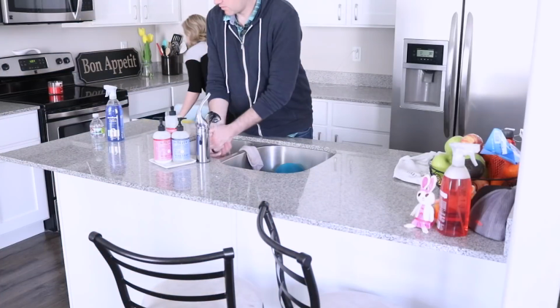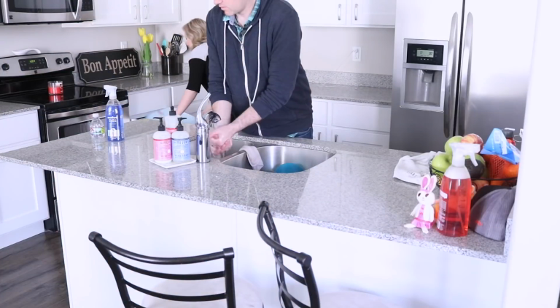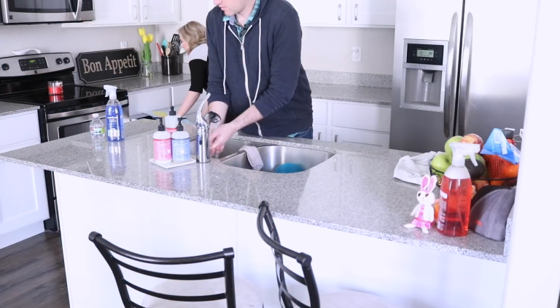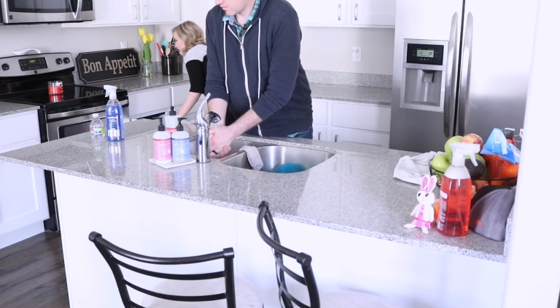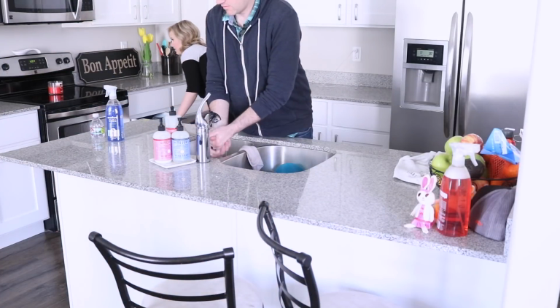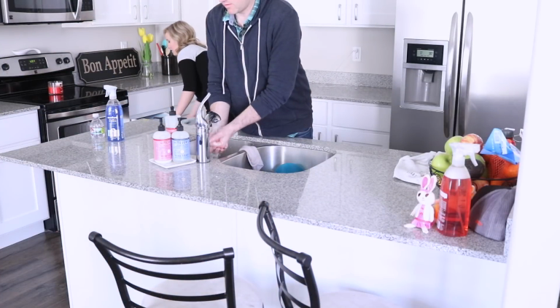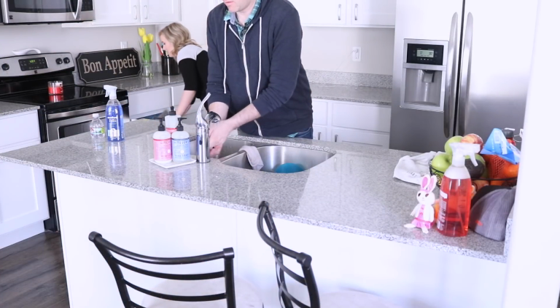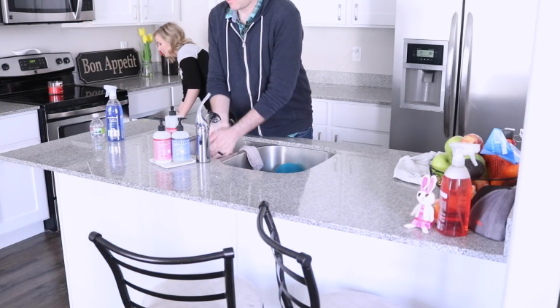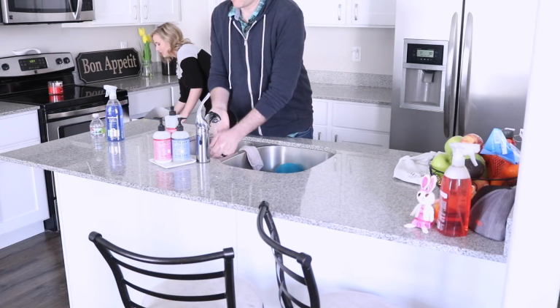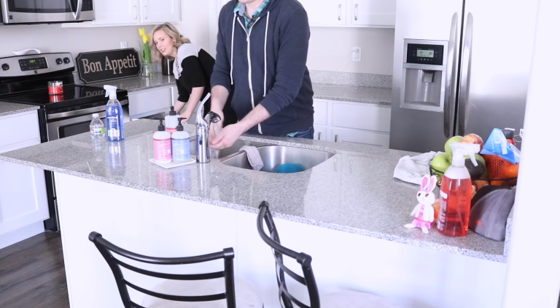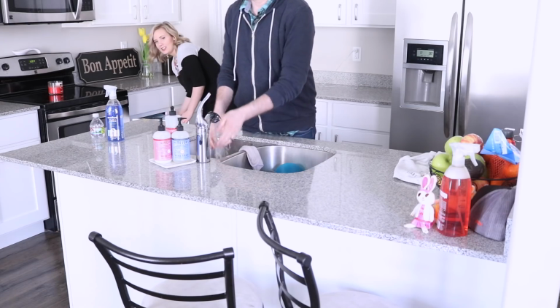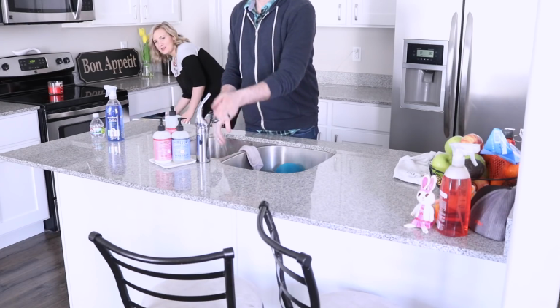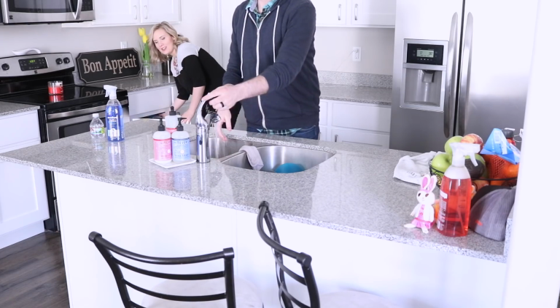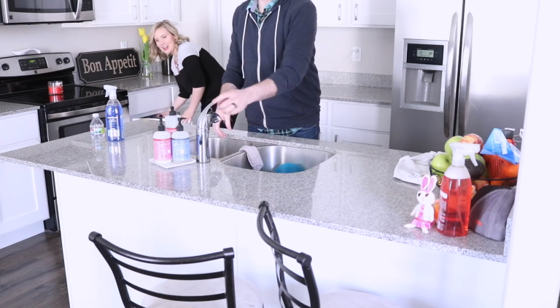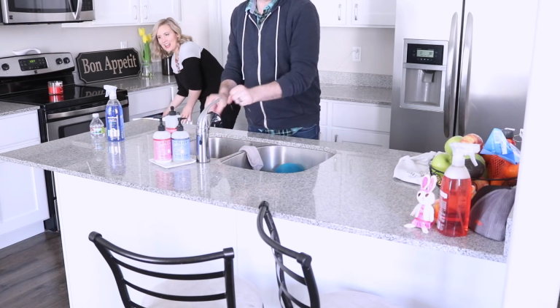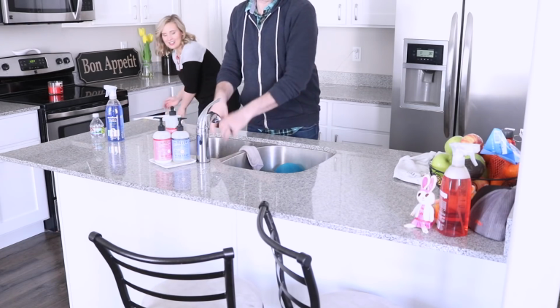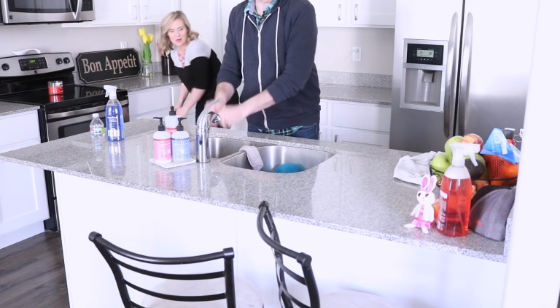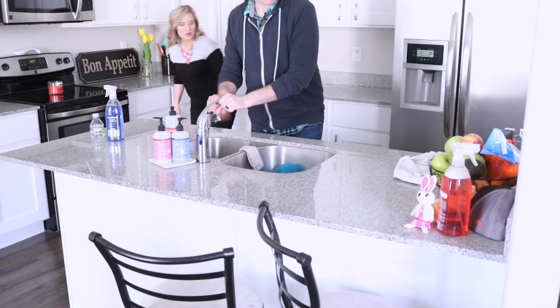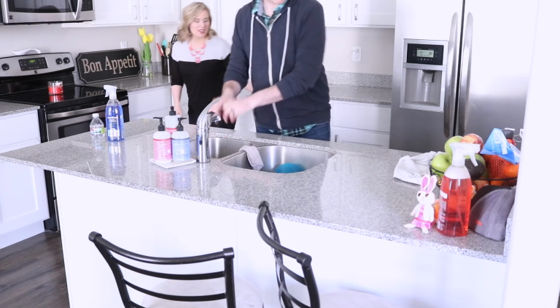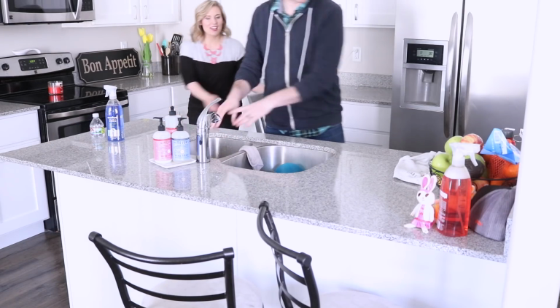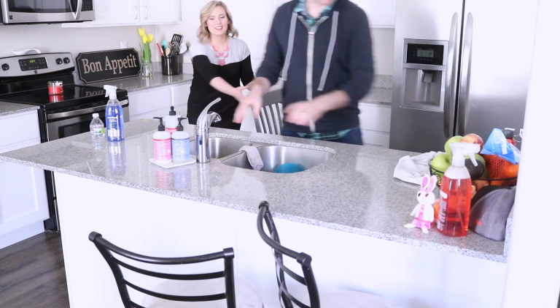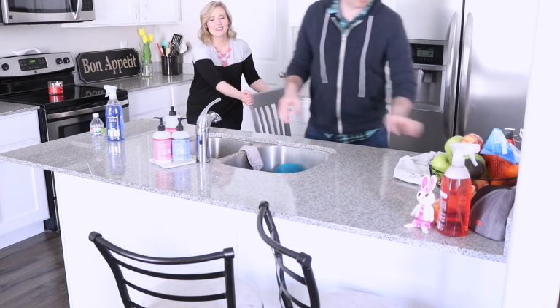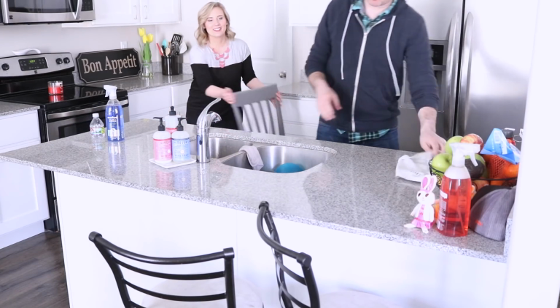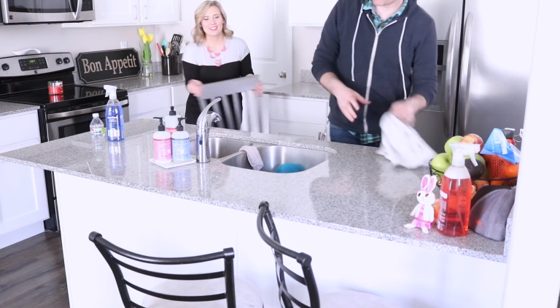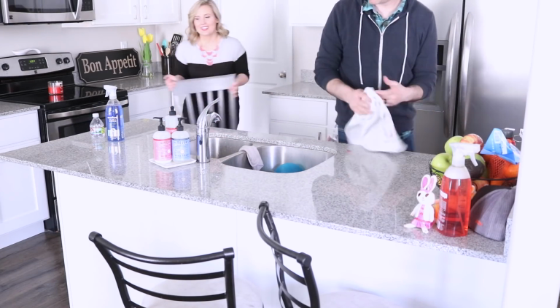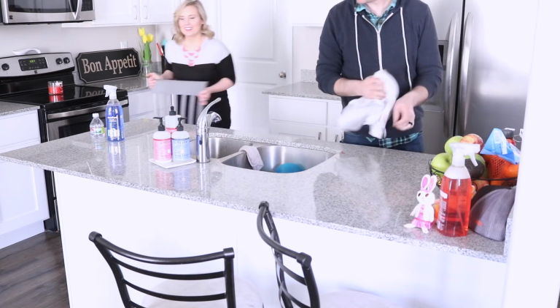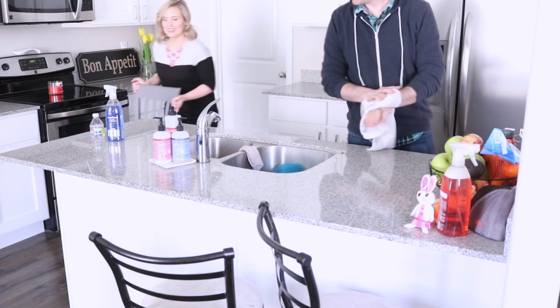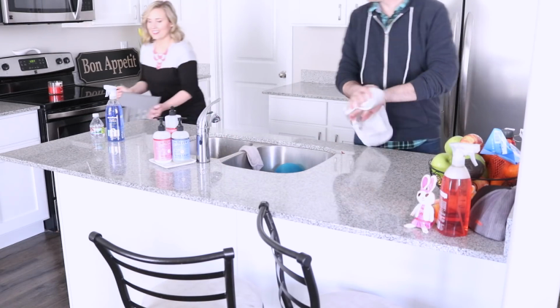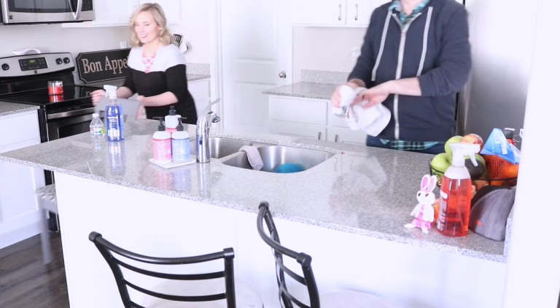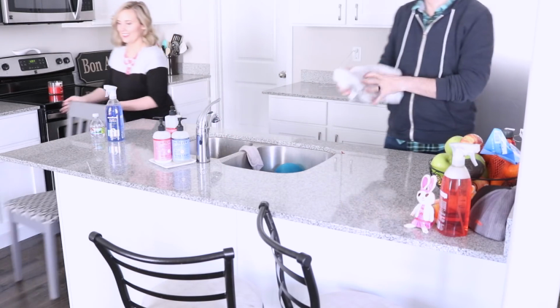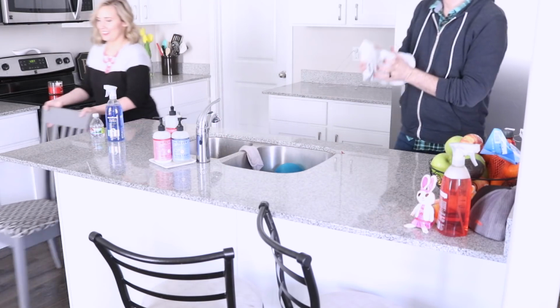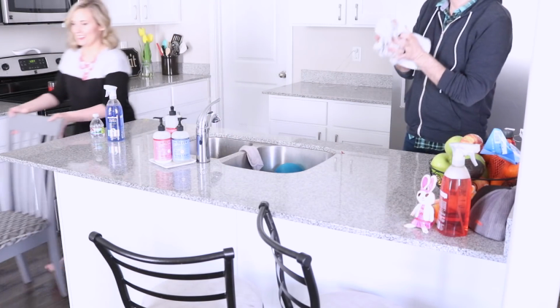Cody came home for a quick lunch, so you'll see me chatting with him throughout this next segment, but I just went ahead and tidied up the kitchen.